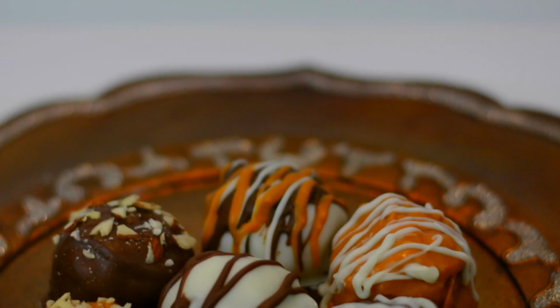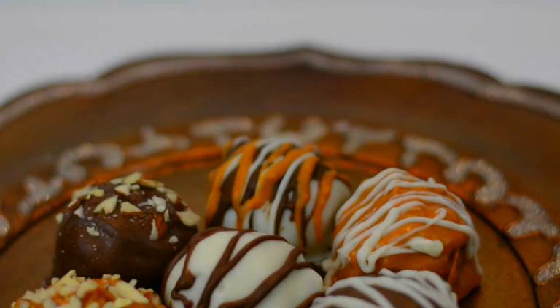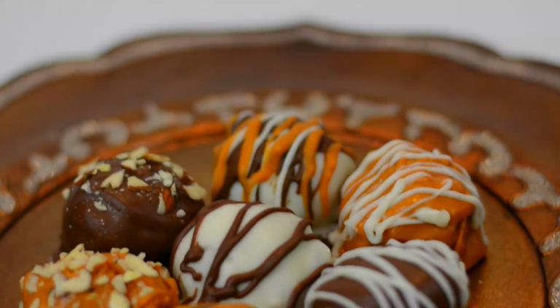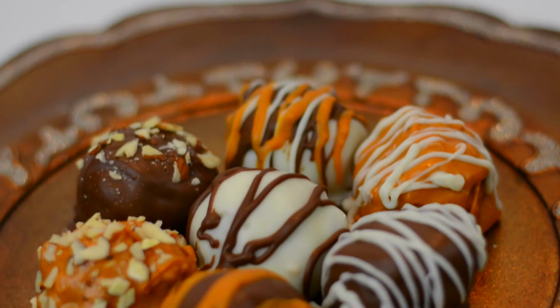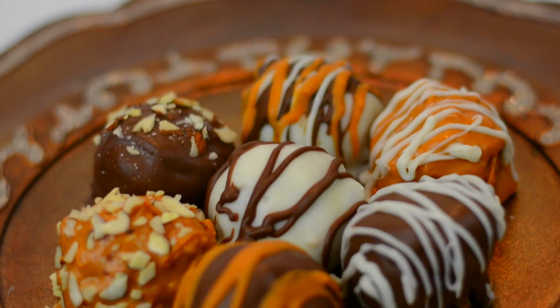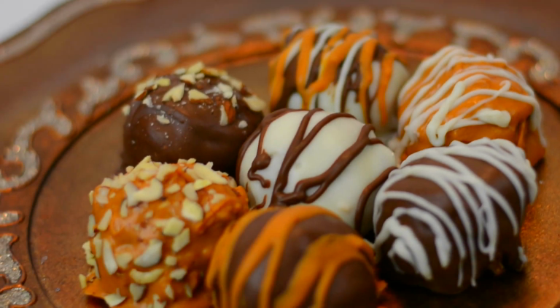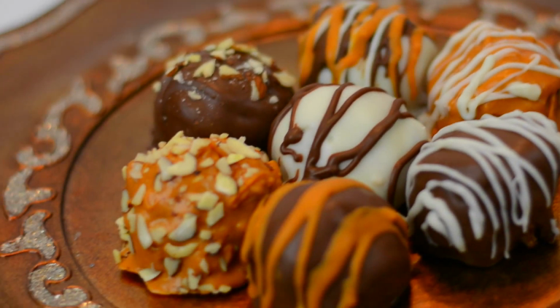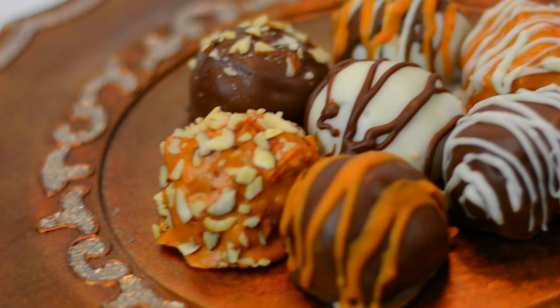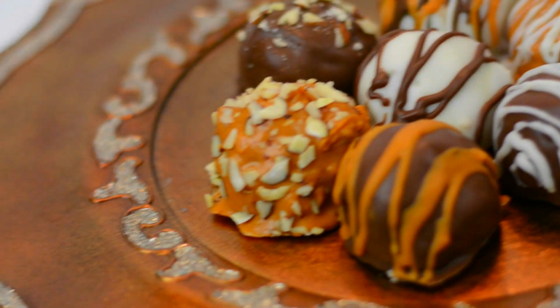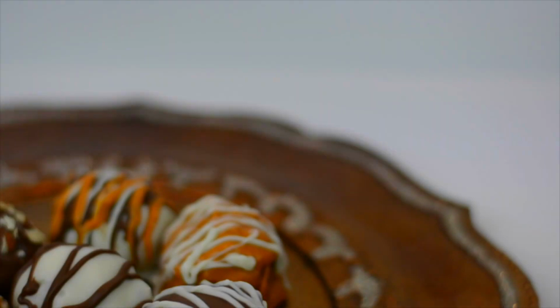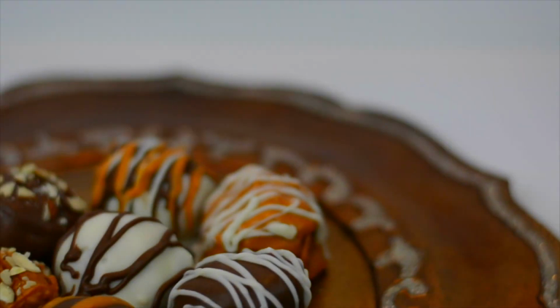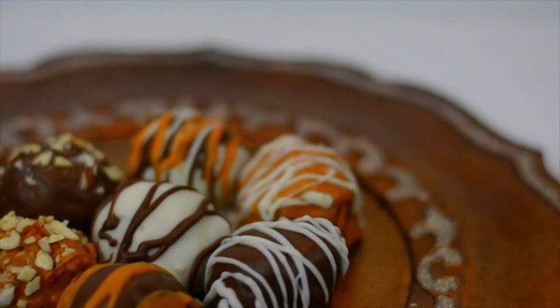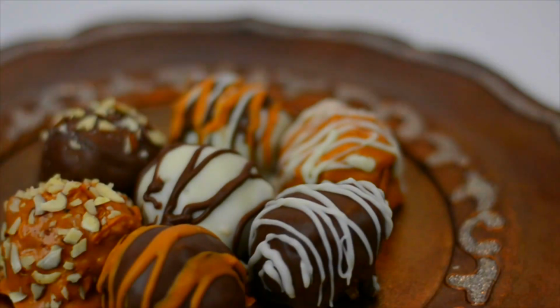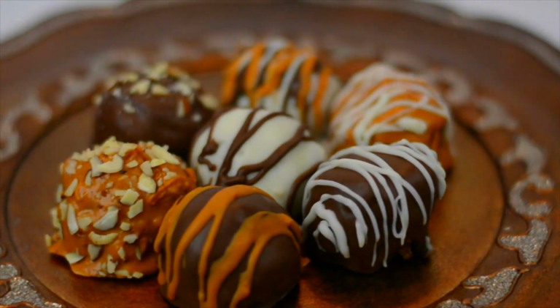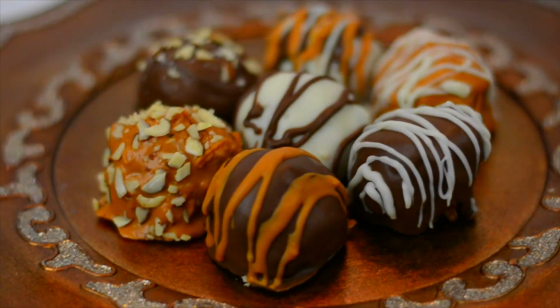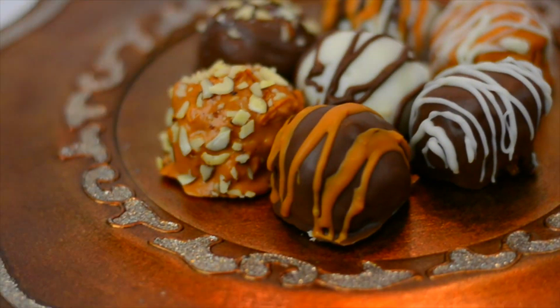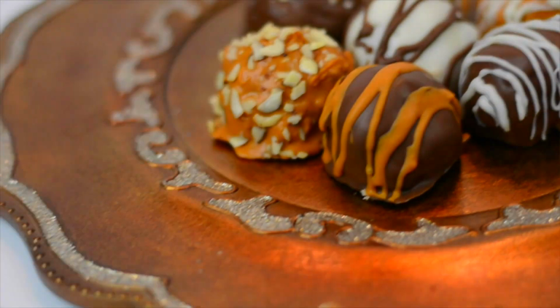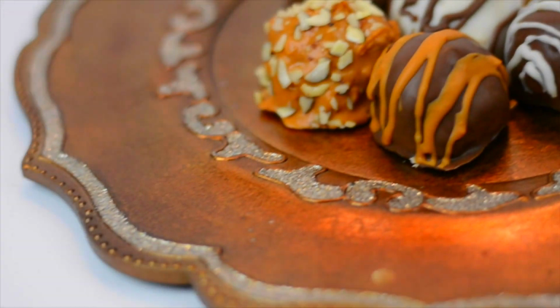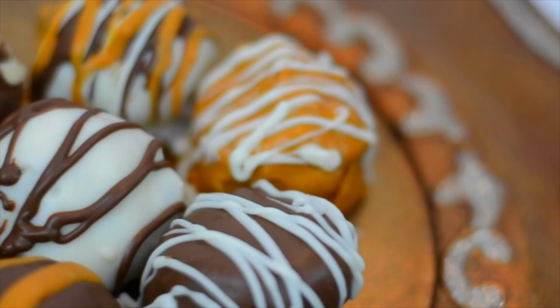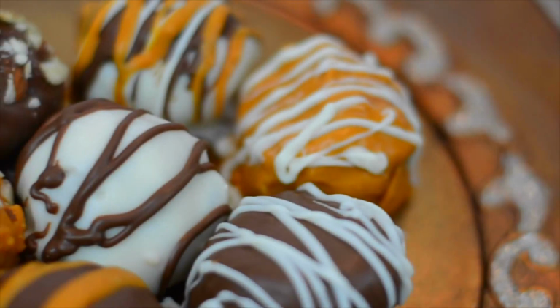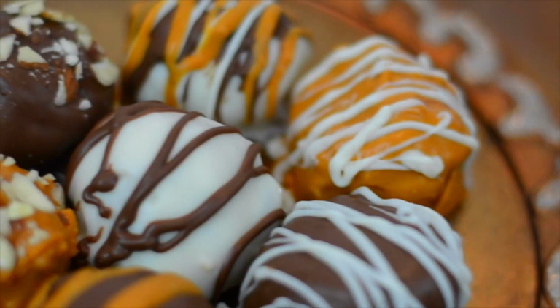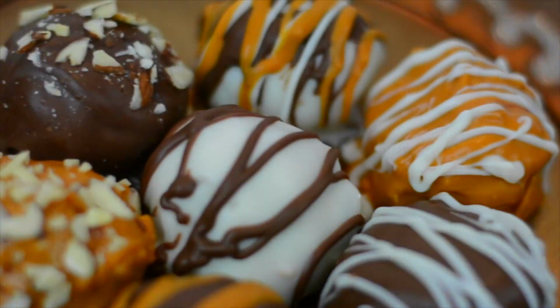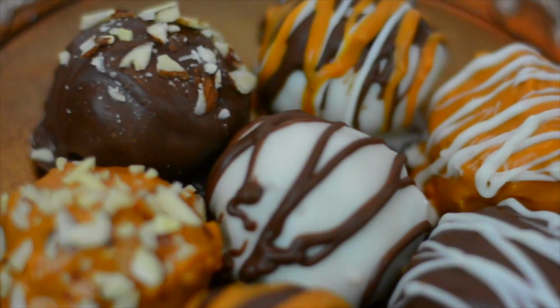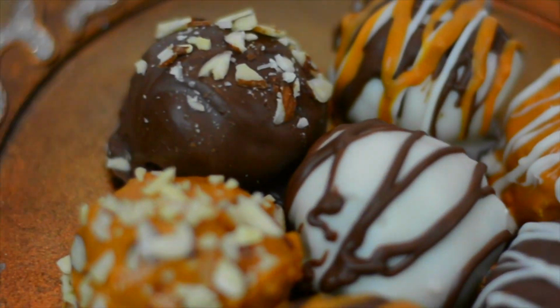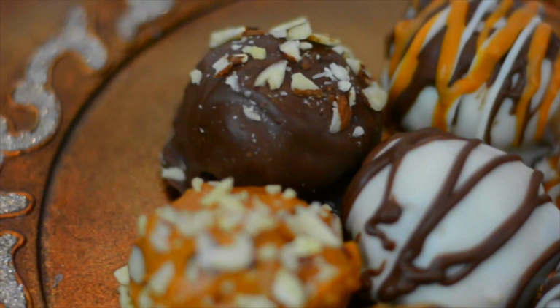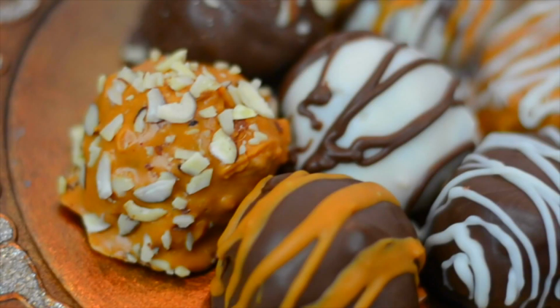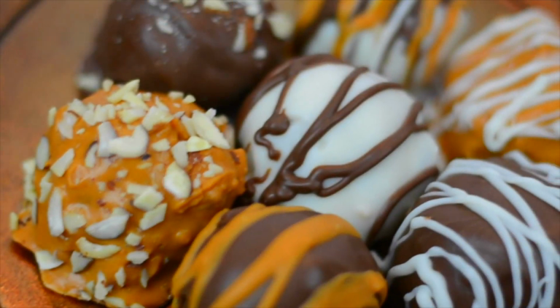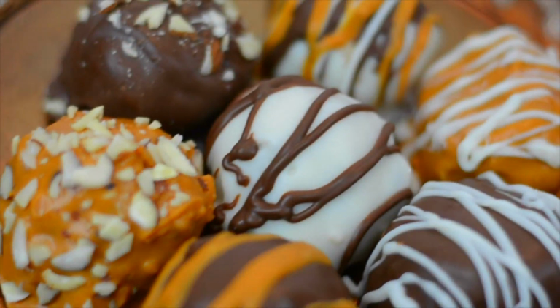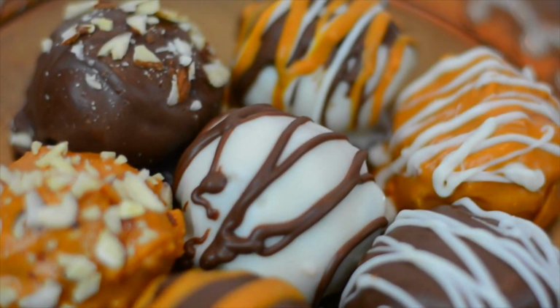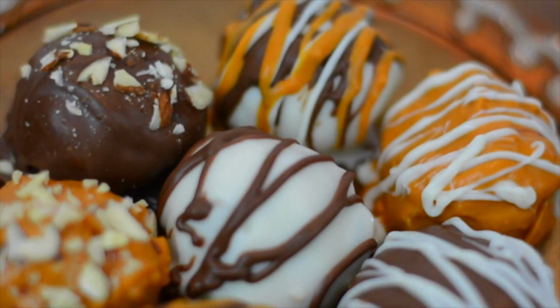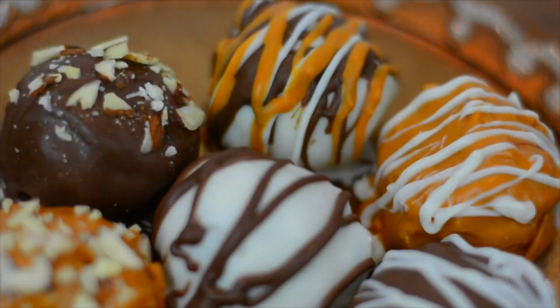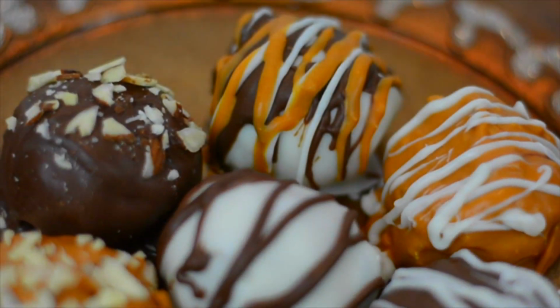If I can do it, you can totally do it too. Plus they taste so, so good, so you guys definitely need to try this one out.